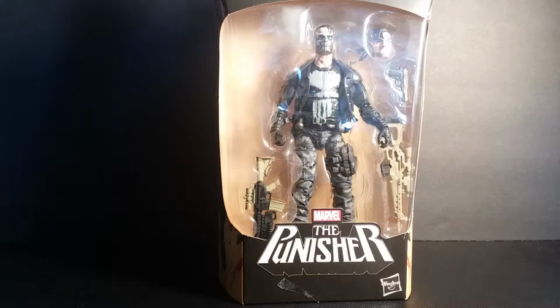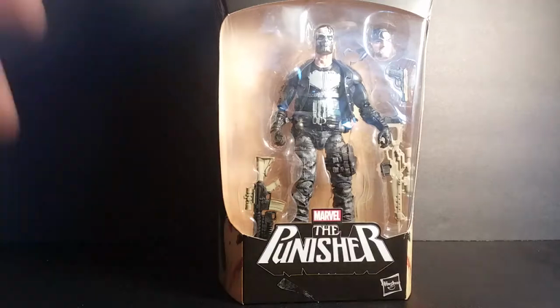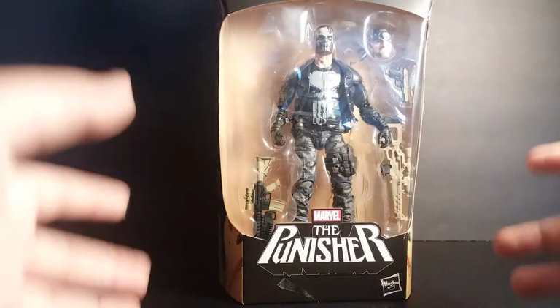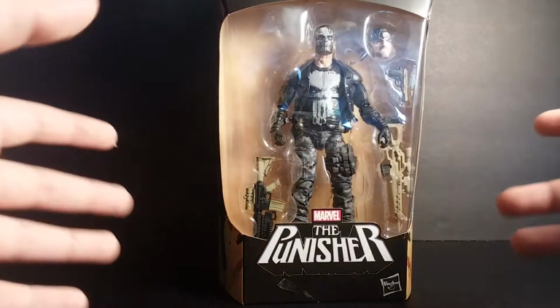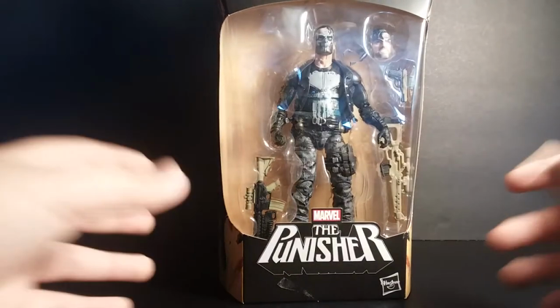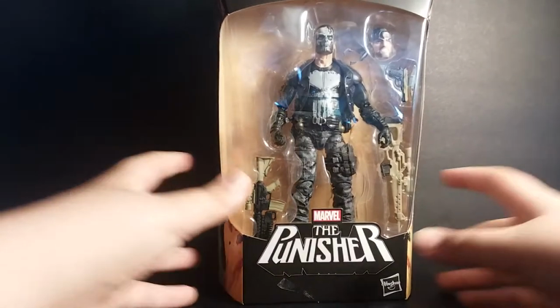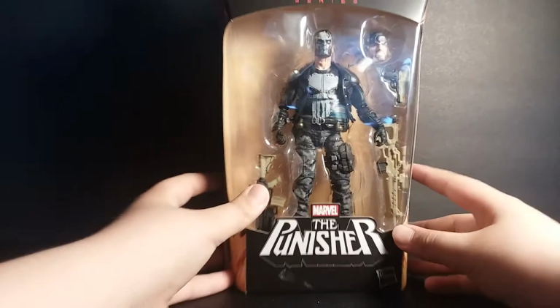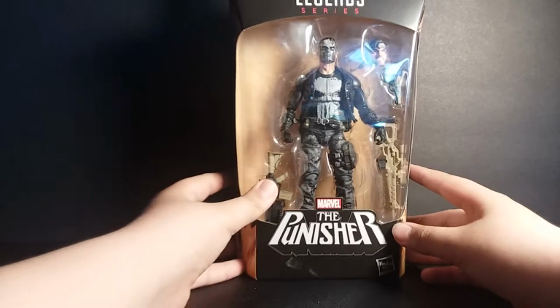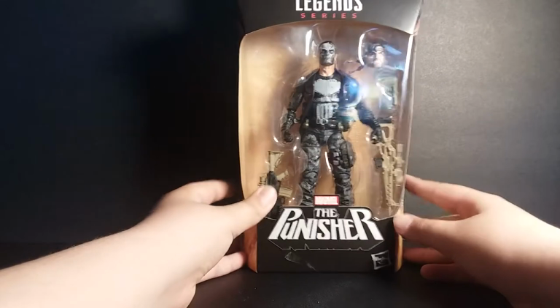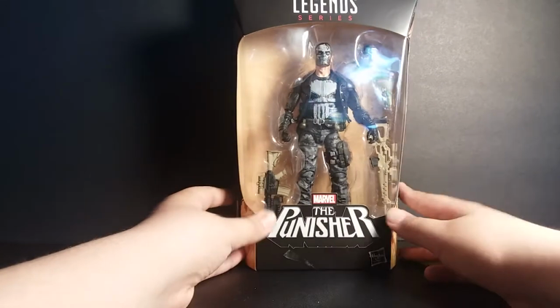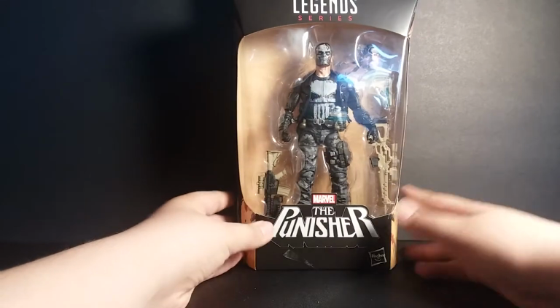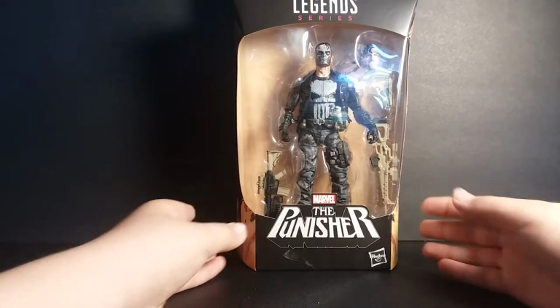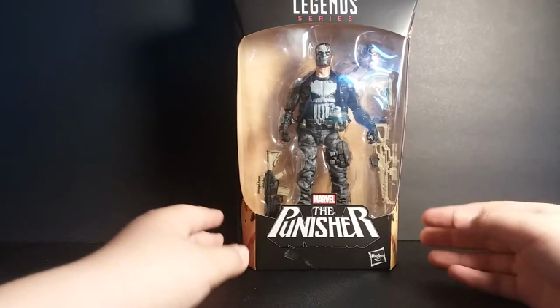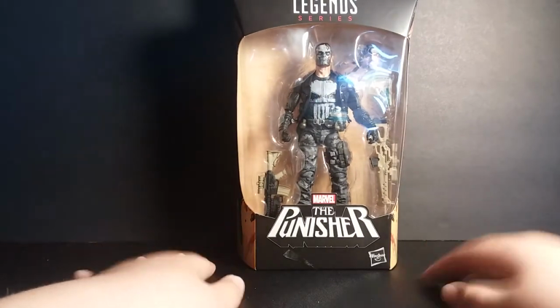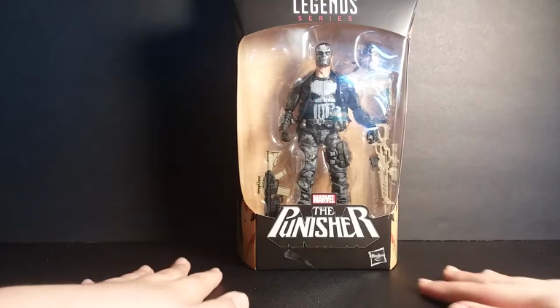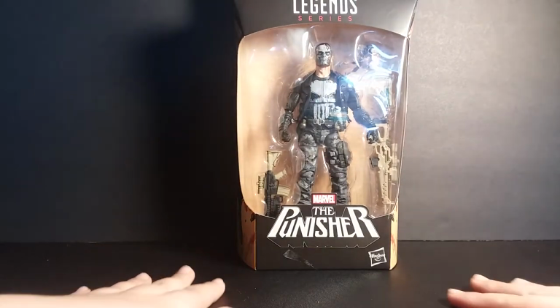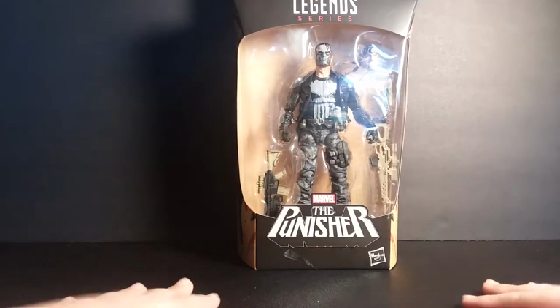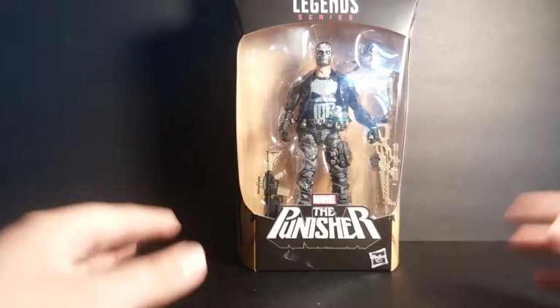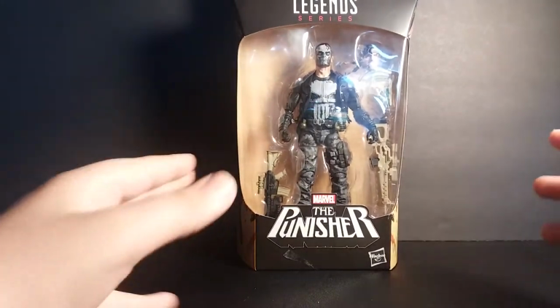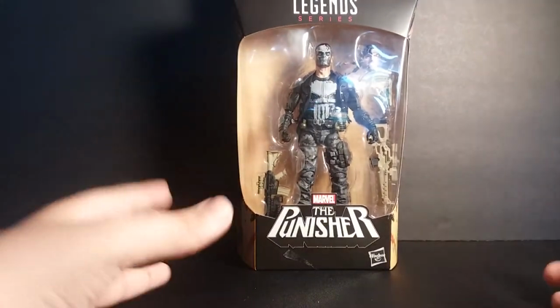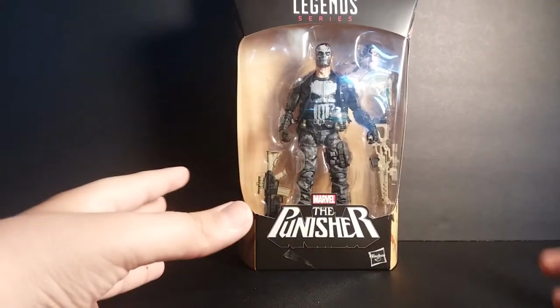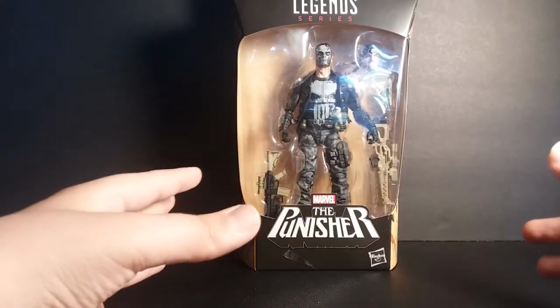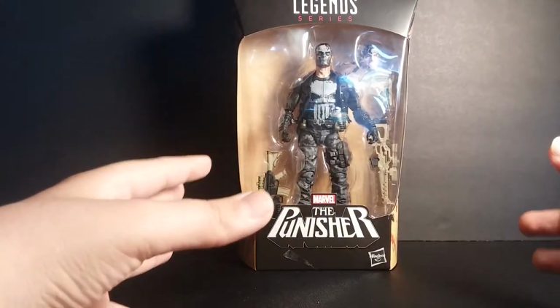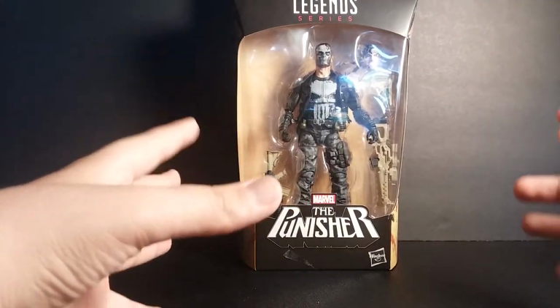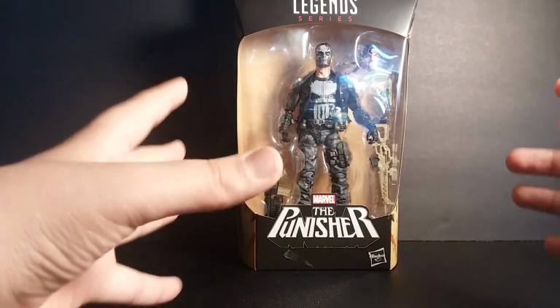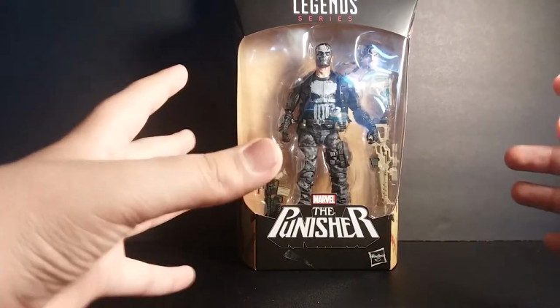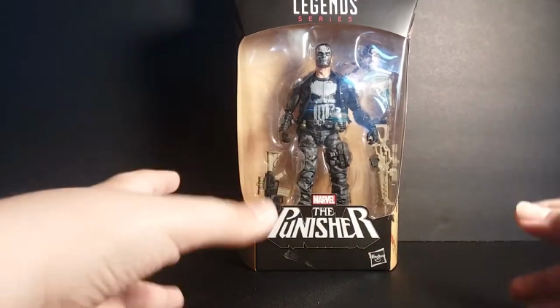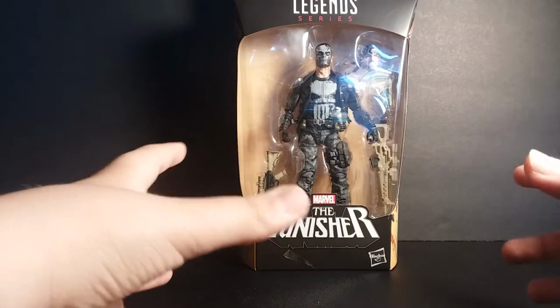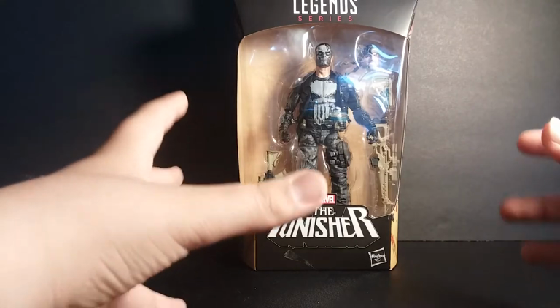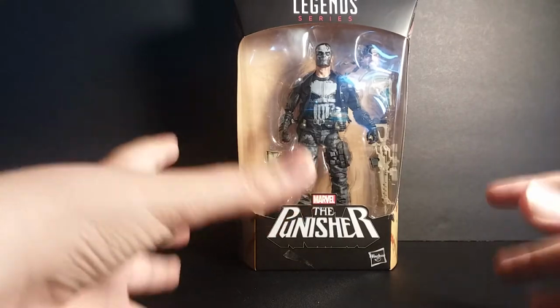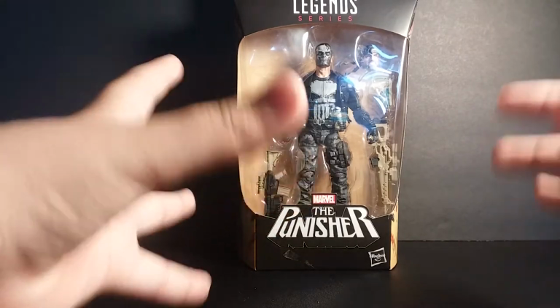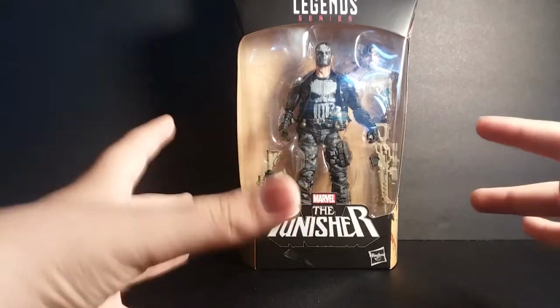Hello YouTube, today we are reviewing the Marvel Legends The Punisher 80 Years.